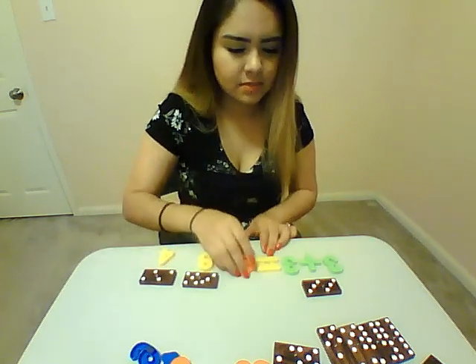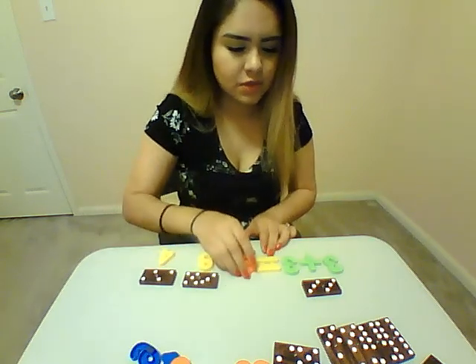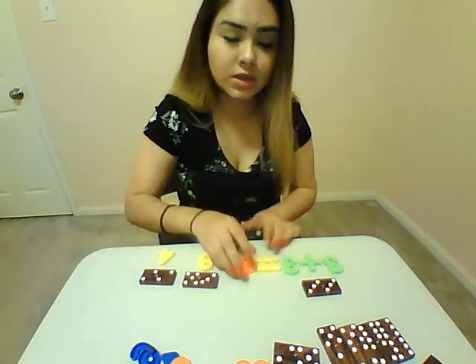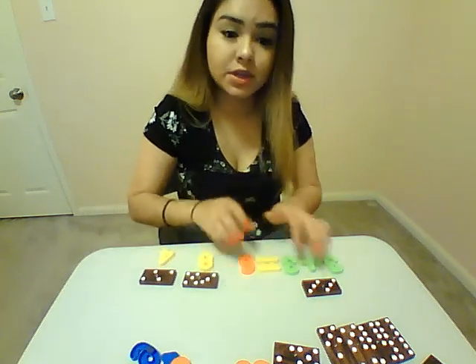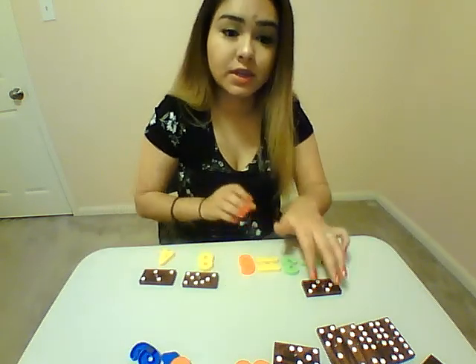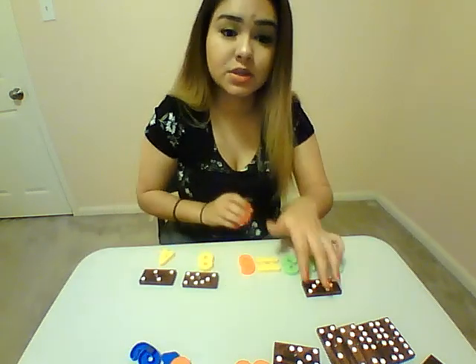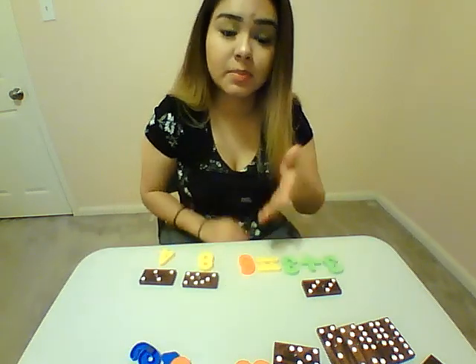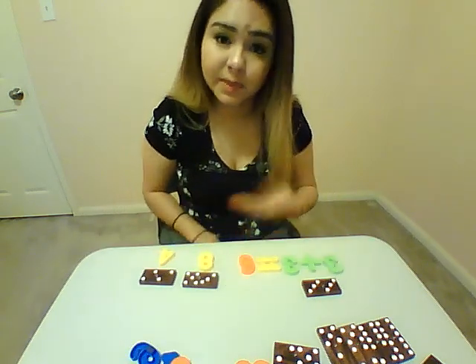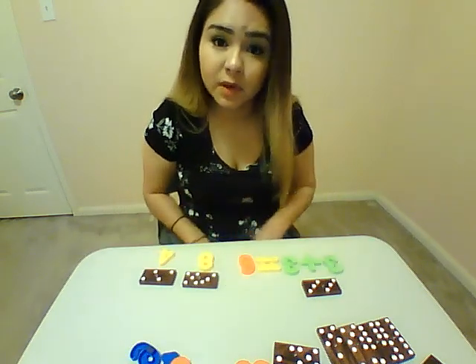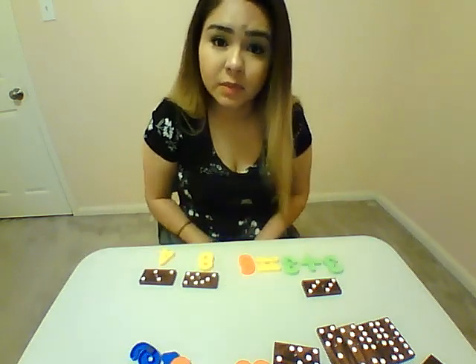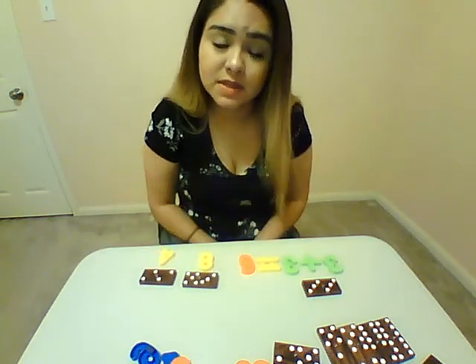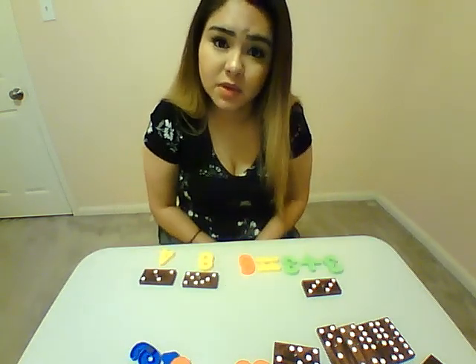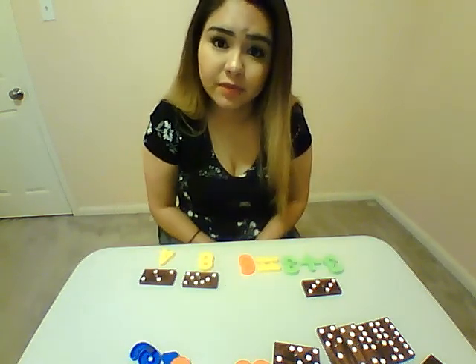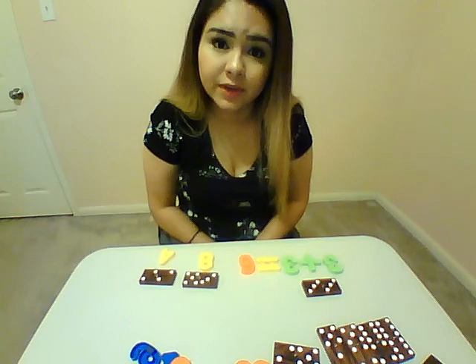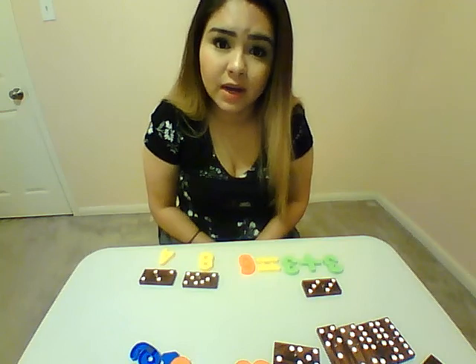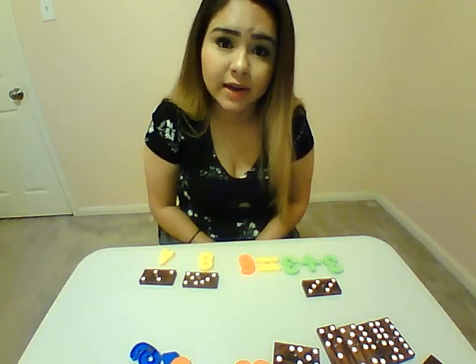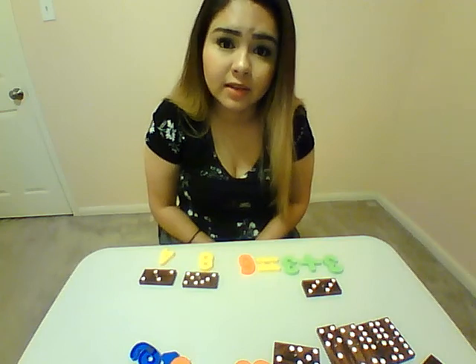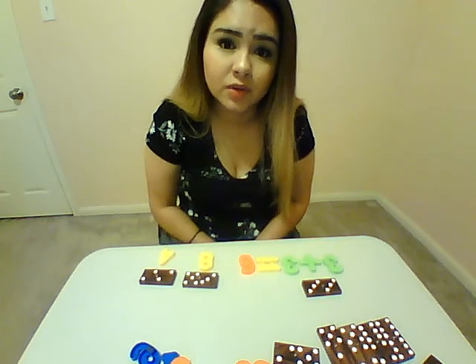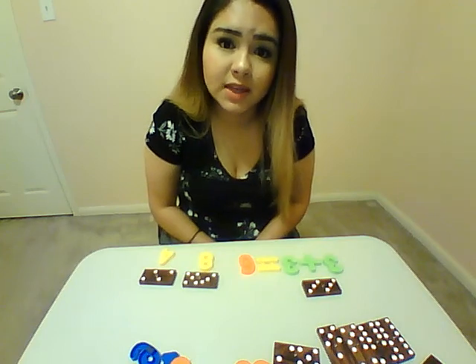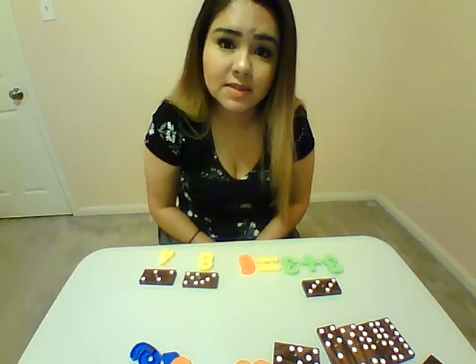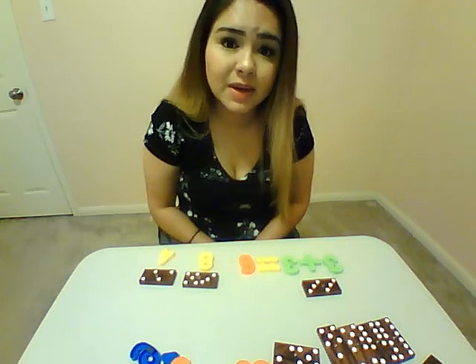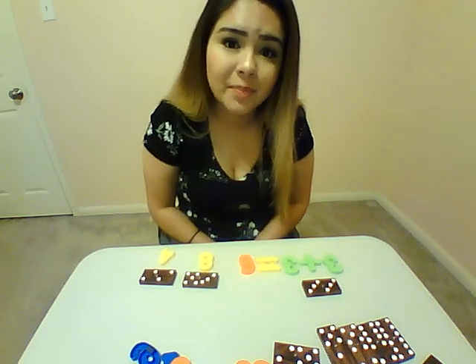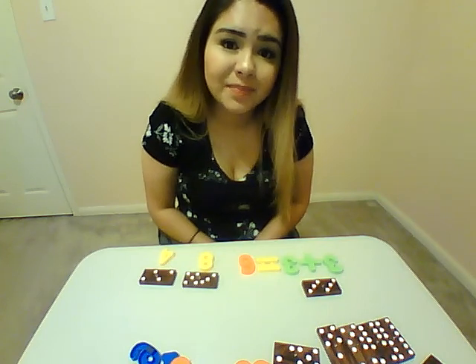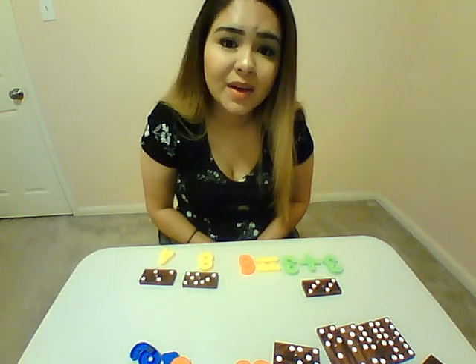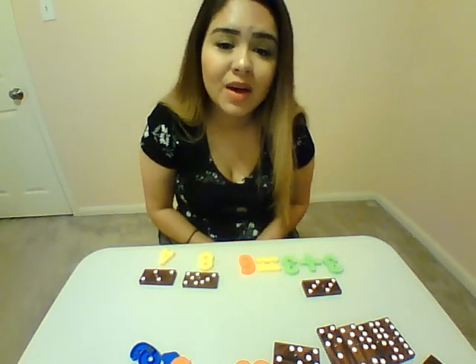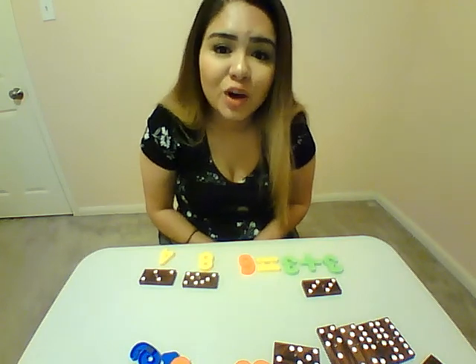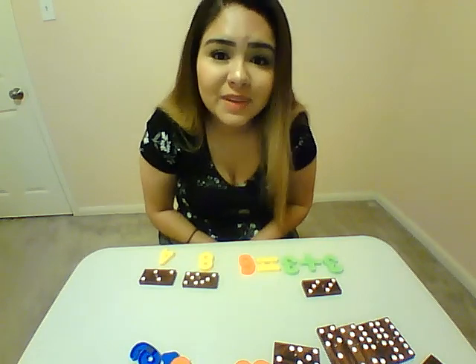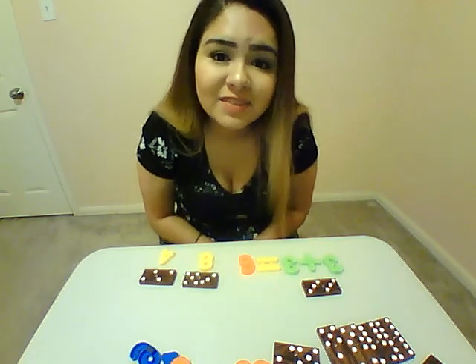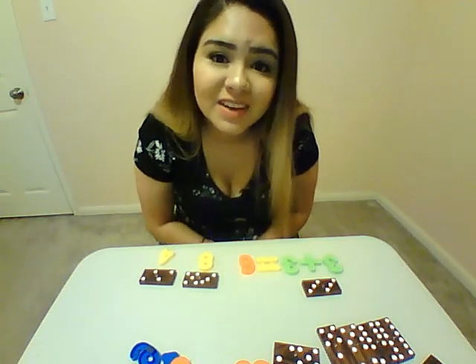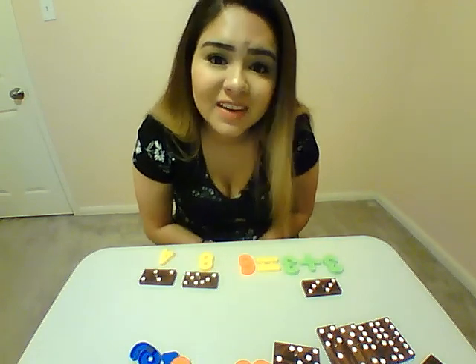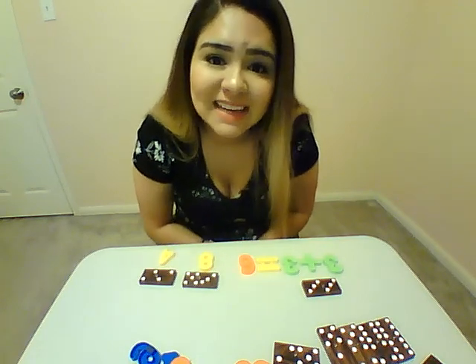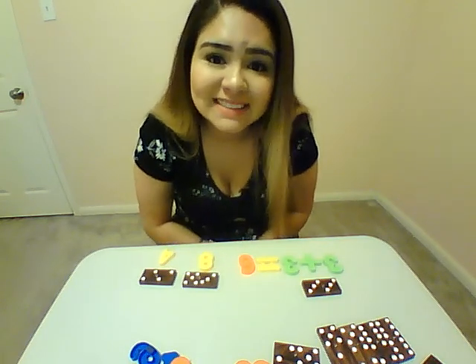So you can turn it into a math problem as well for your higher level kids. Hope you like the video guys. Bye-bye.